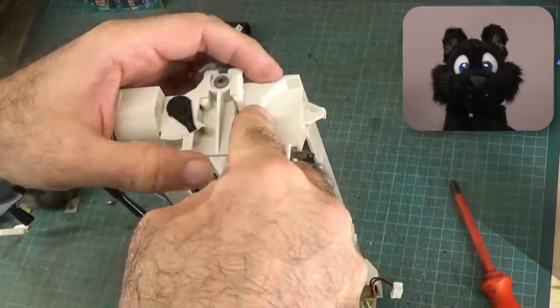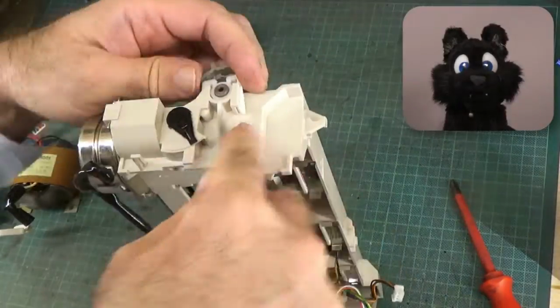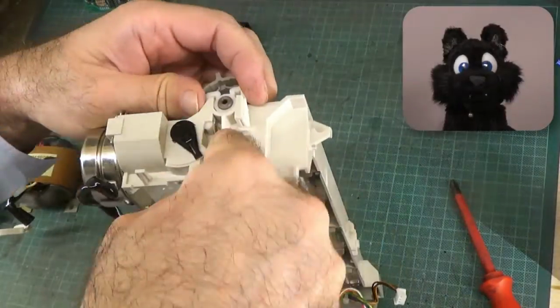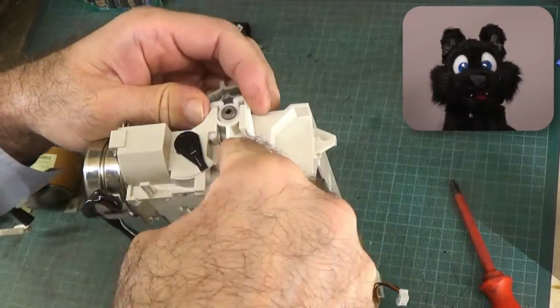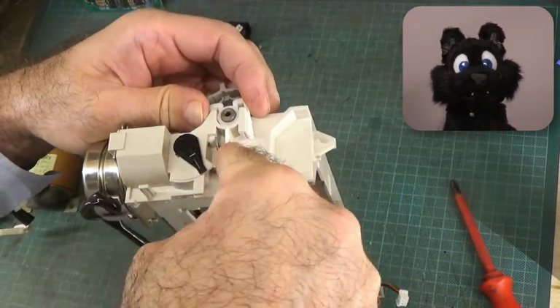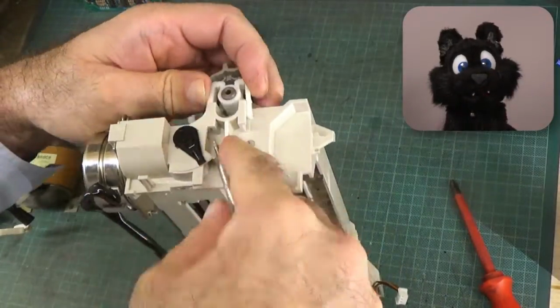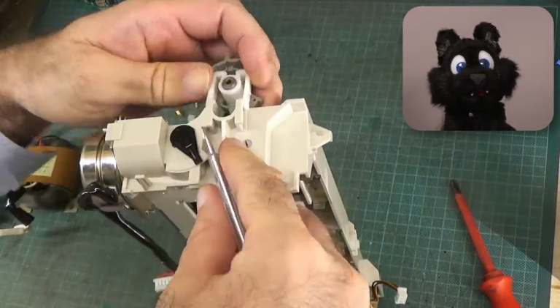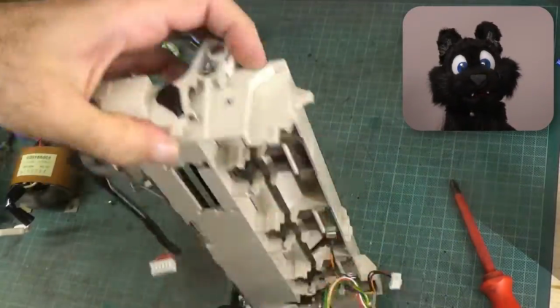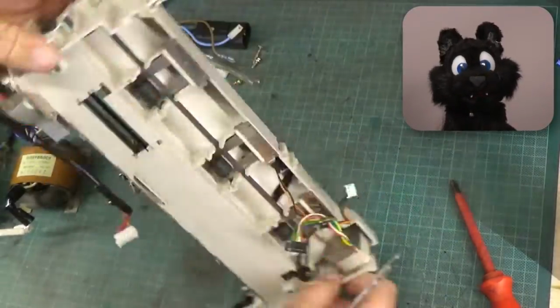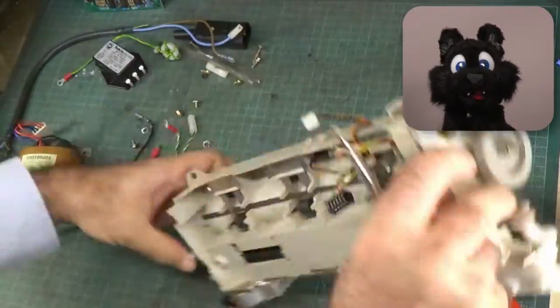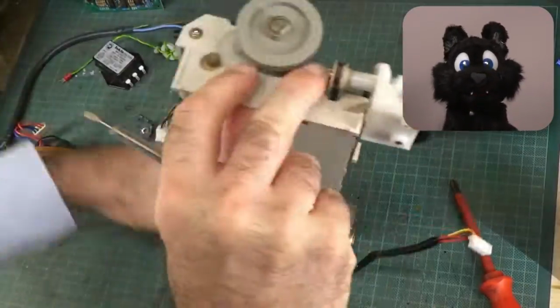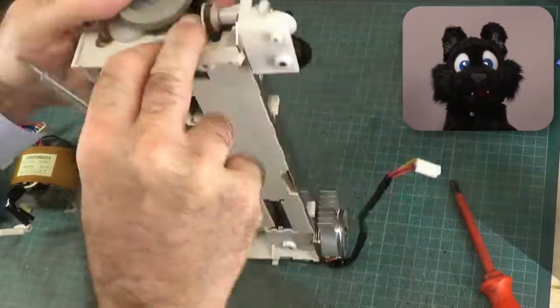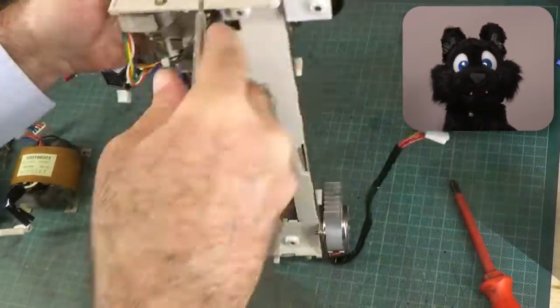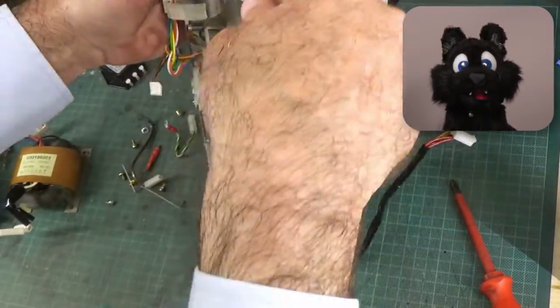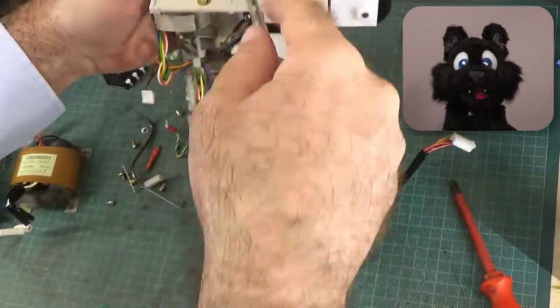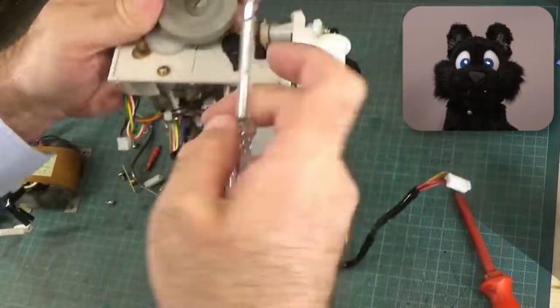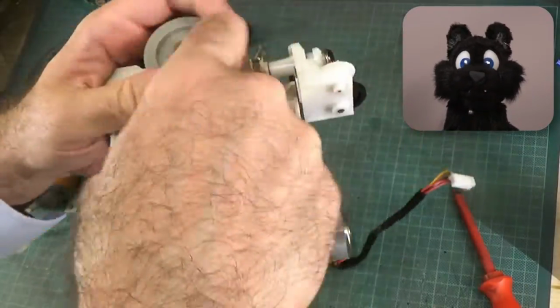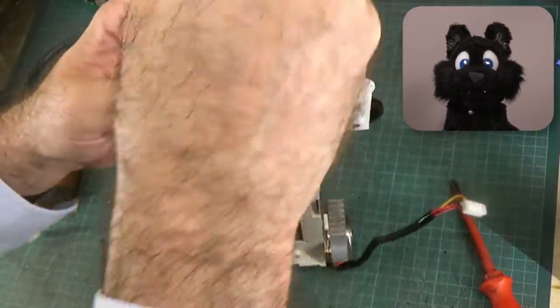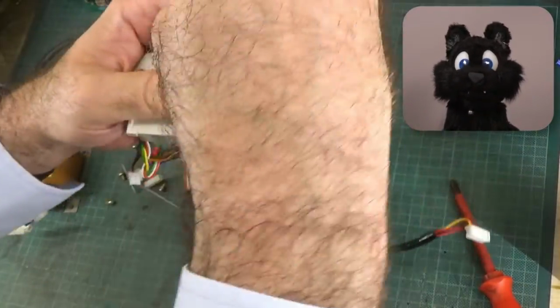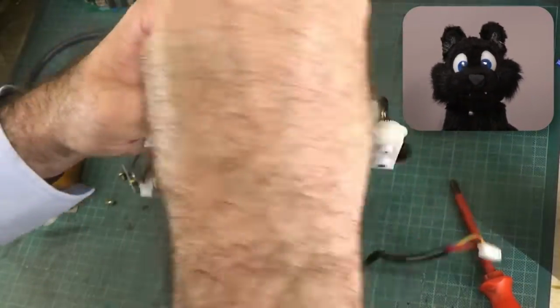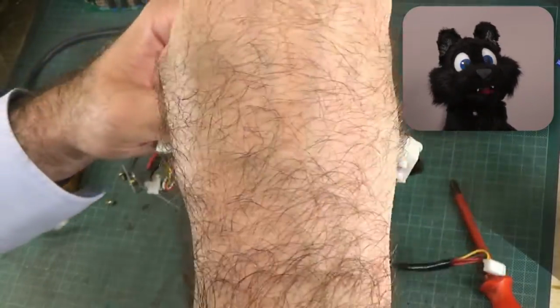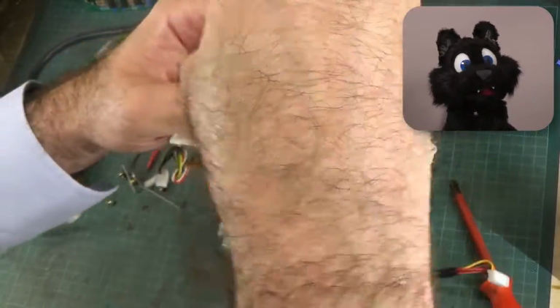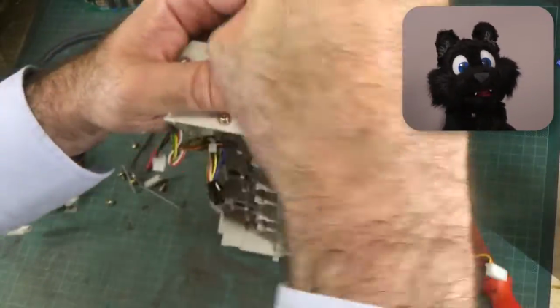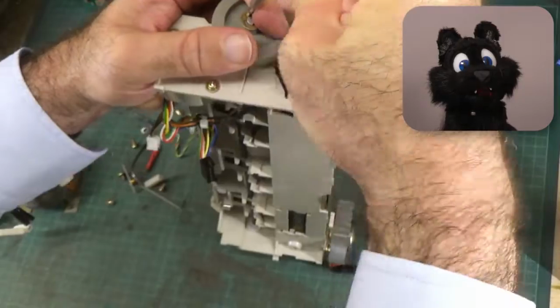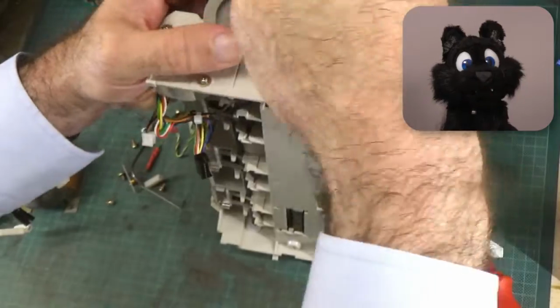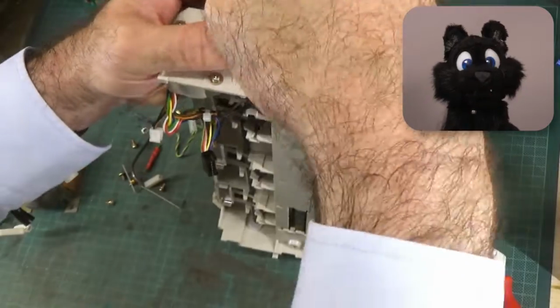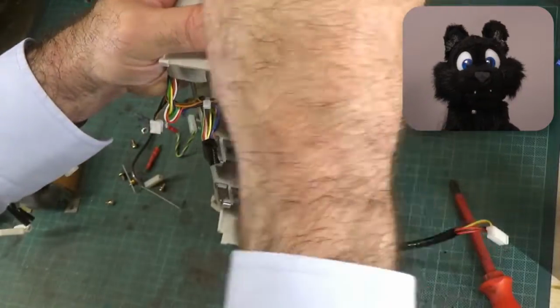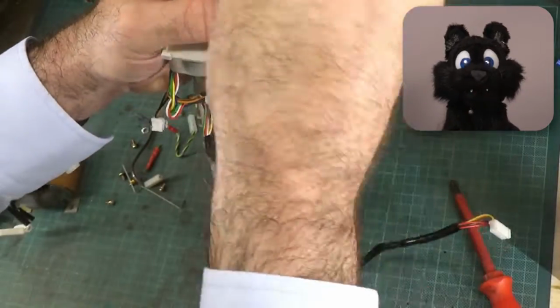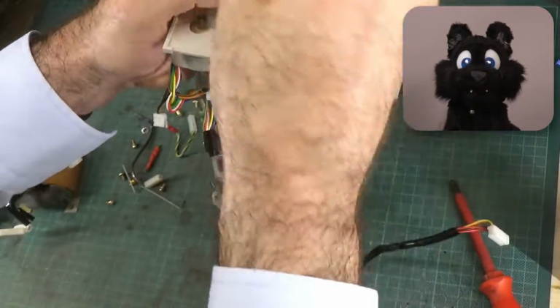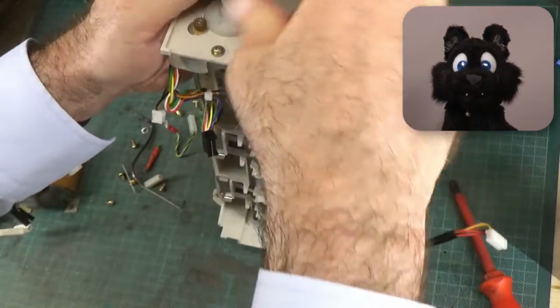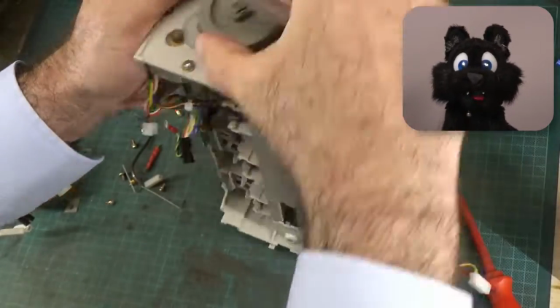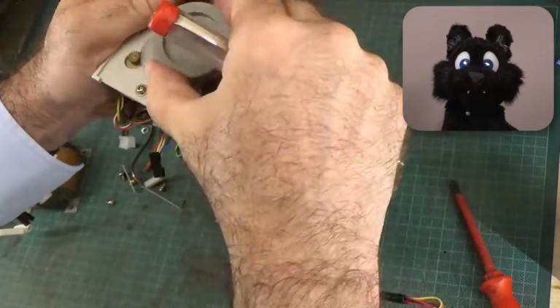The printer mechanism looks alright. Quite dirty, but alright.